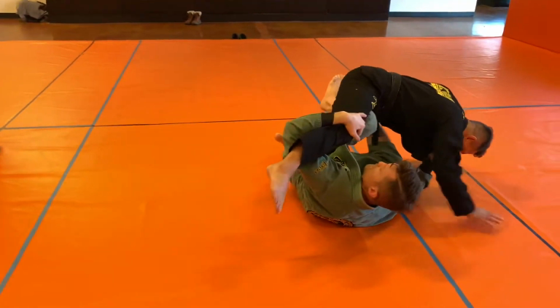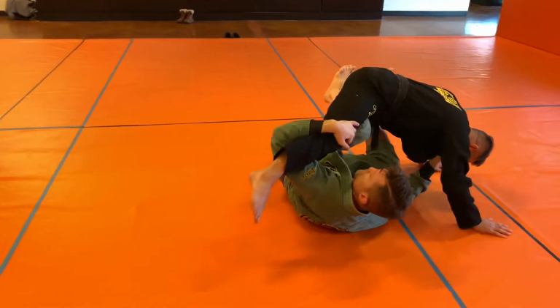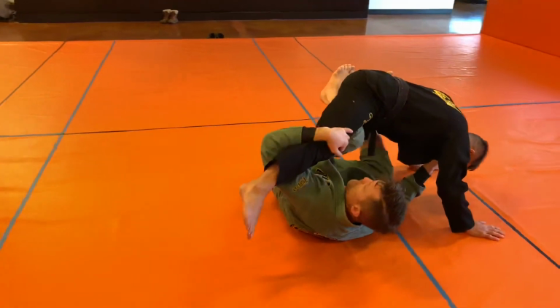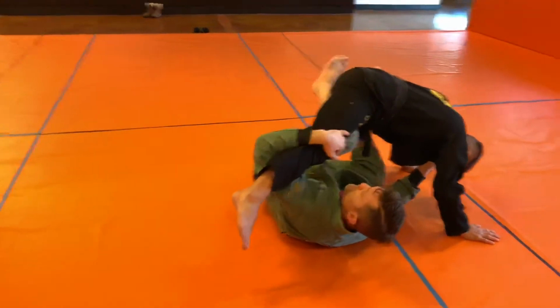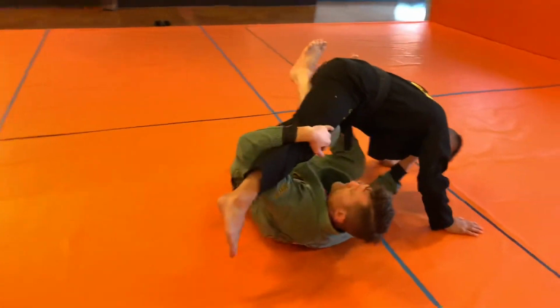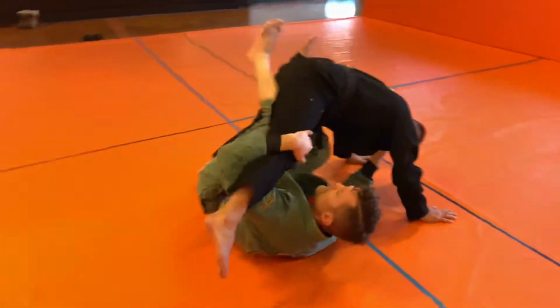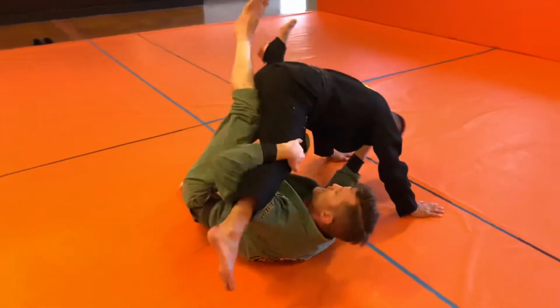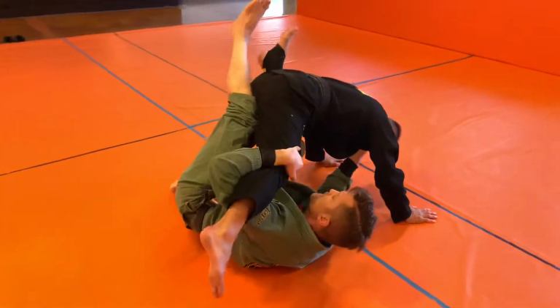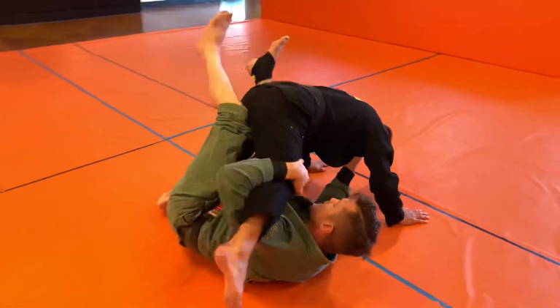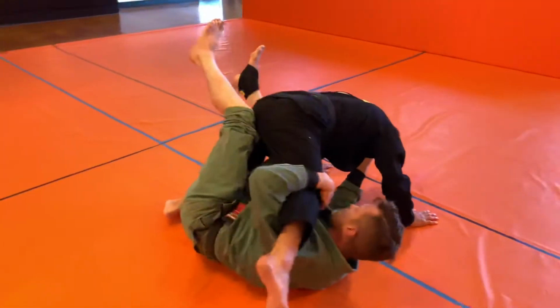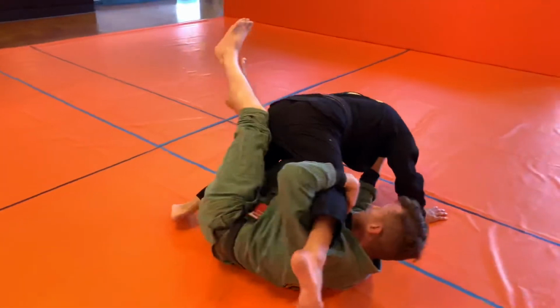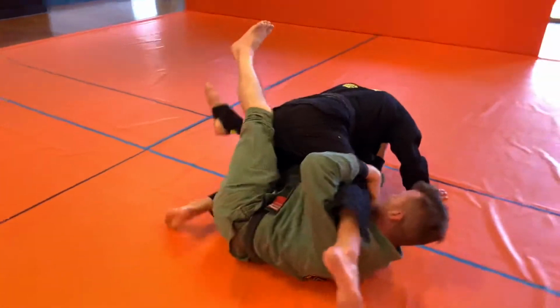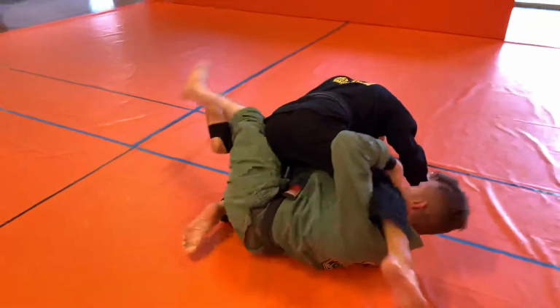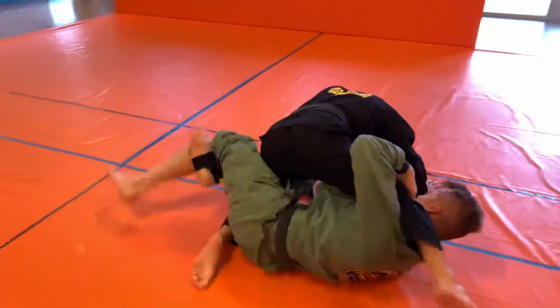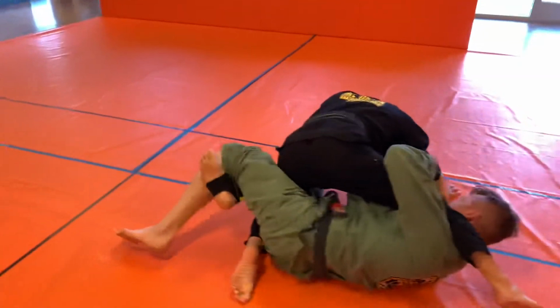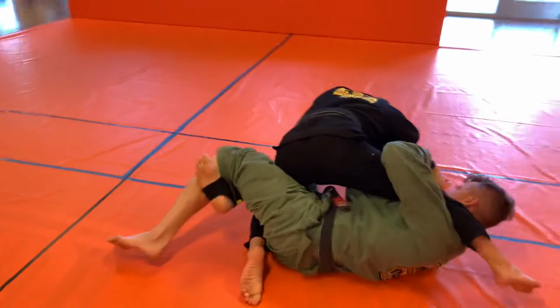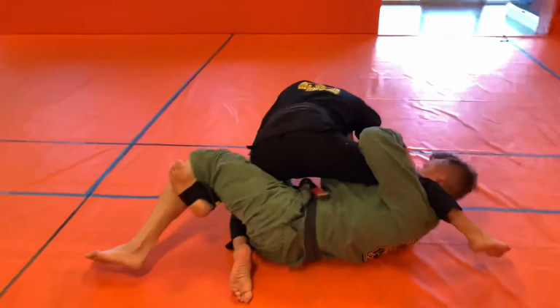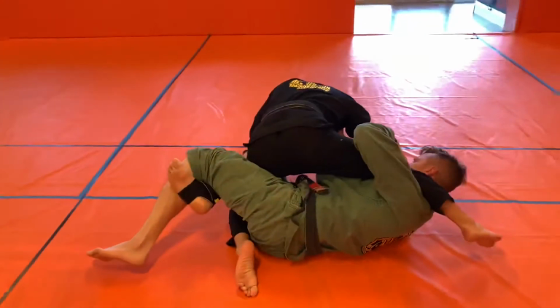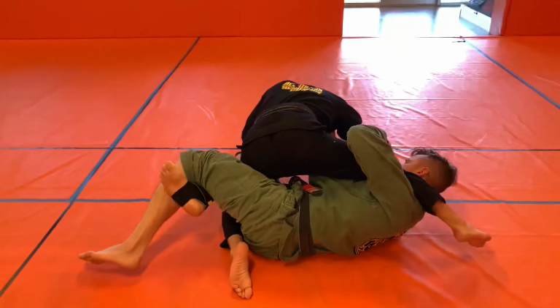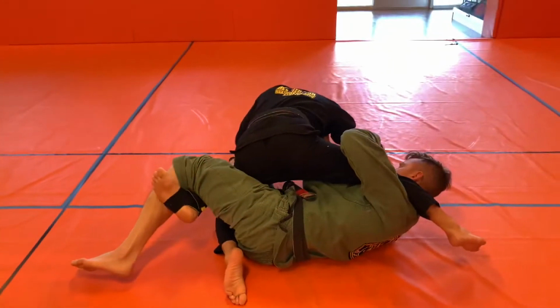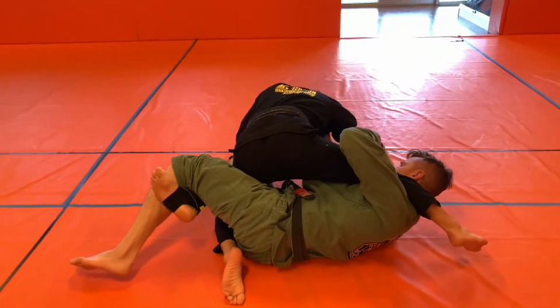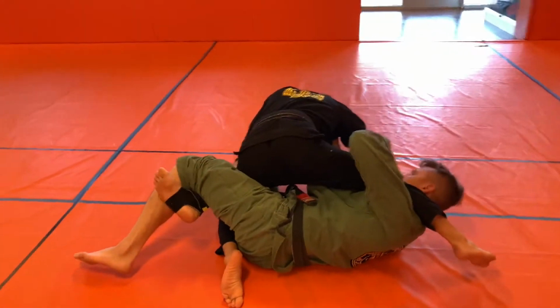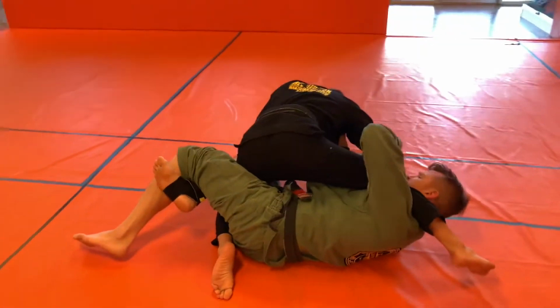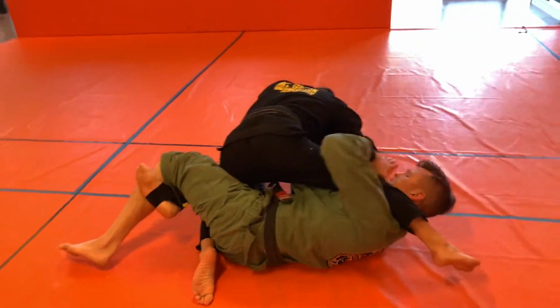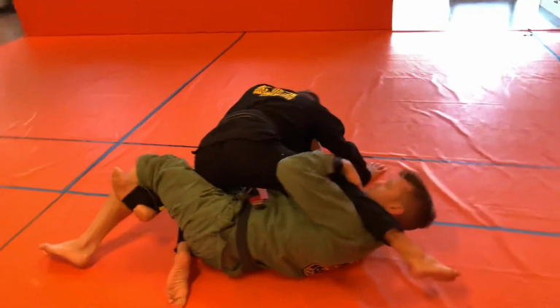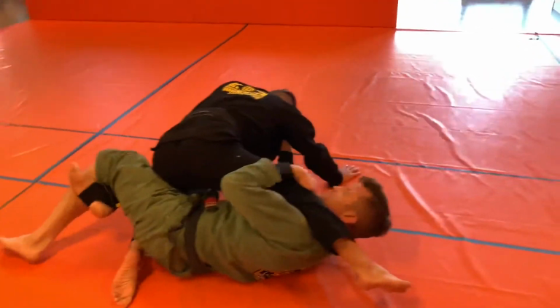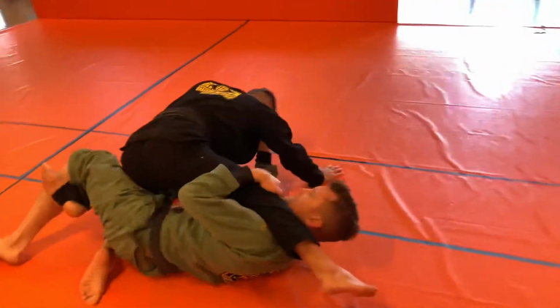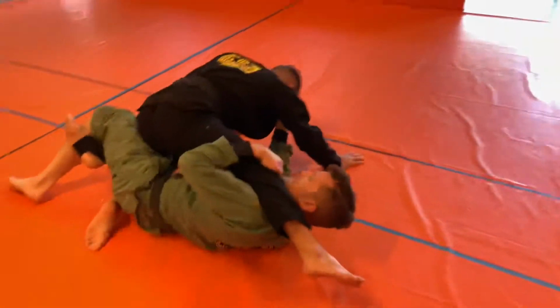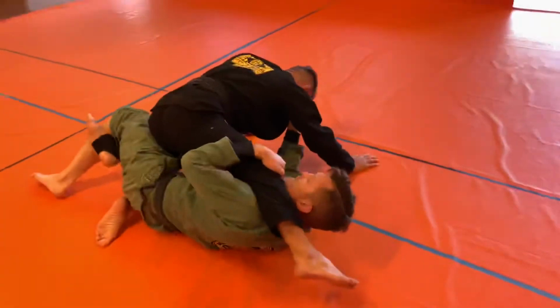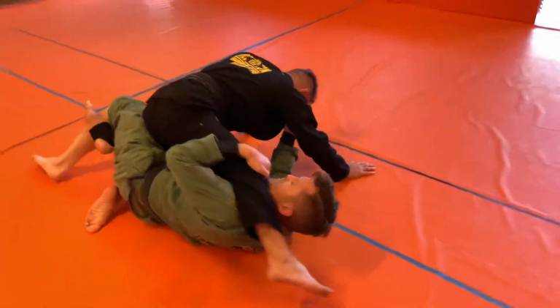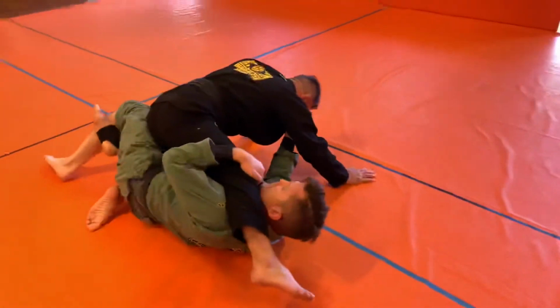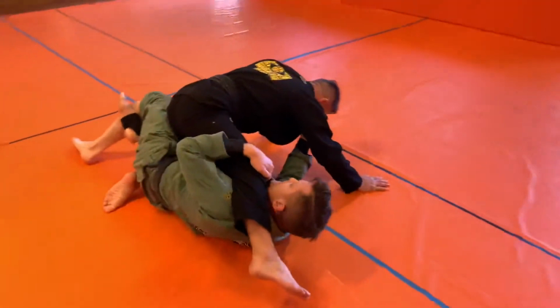Controlling under the leg, kicking through by the triangle lock on the far side of the leg, controlling the knee here on this side.